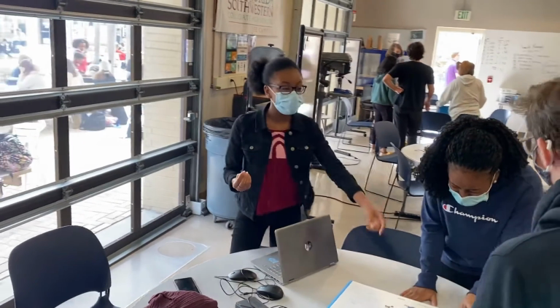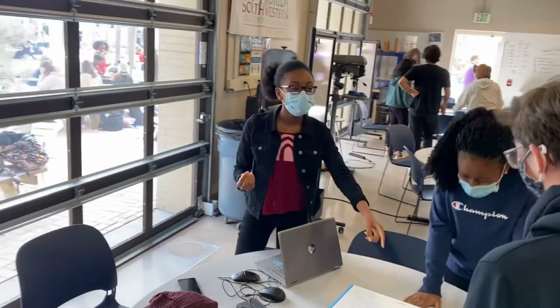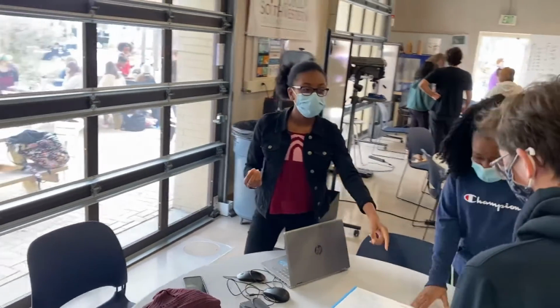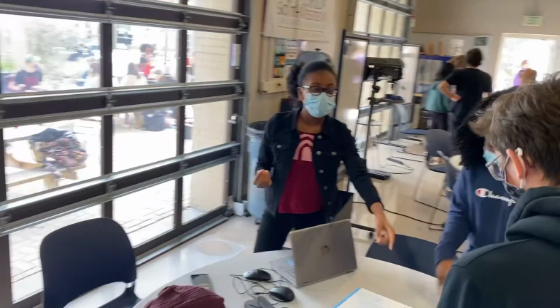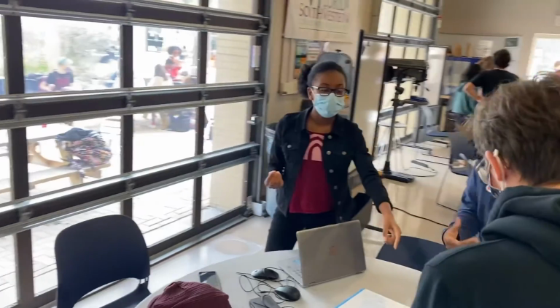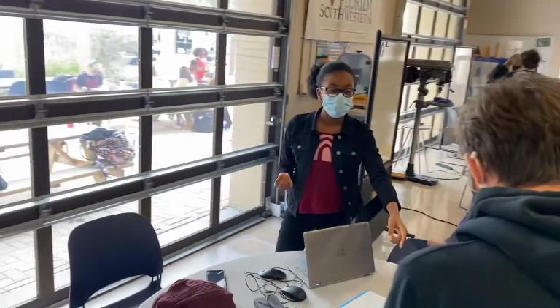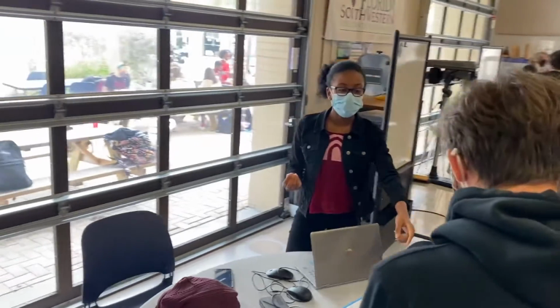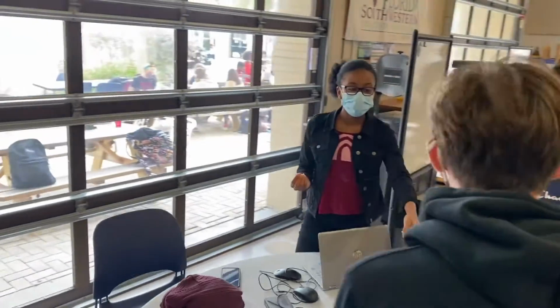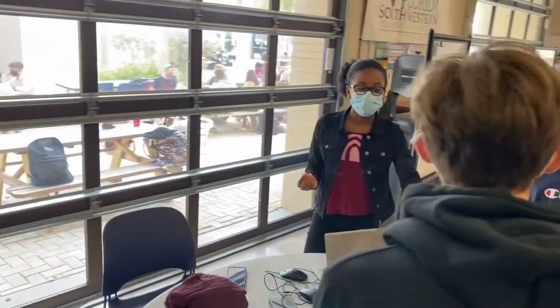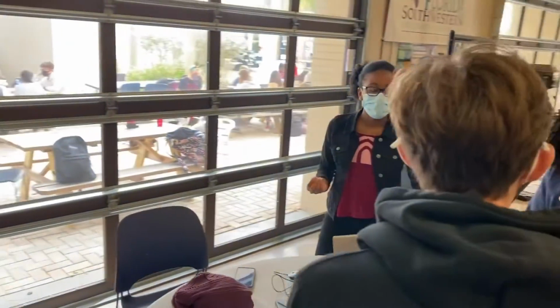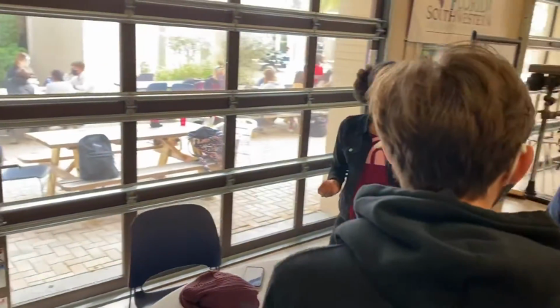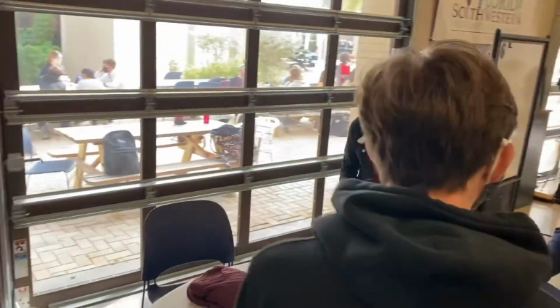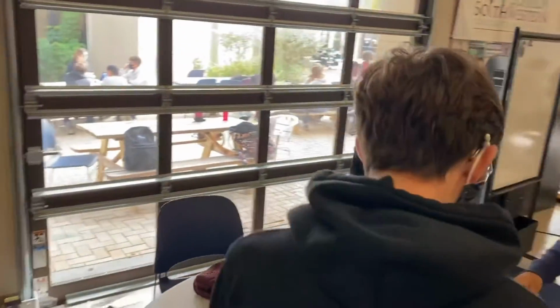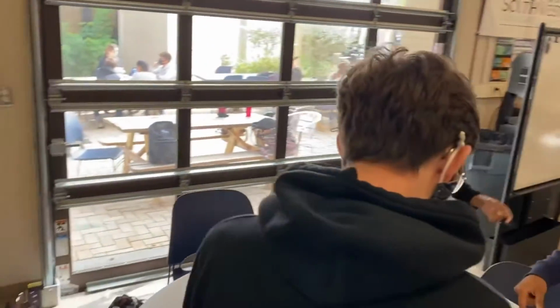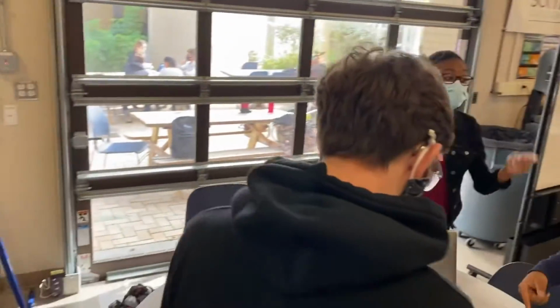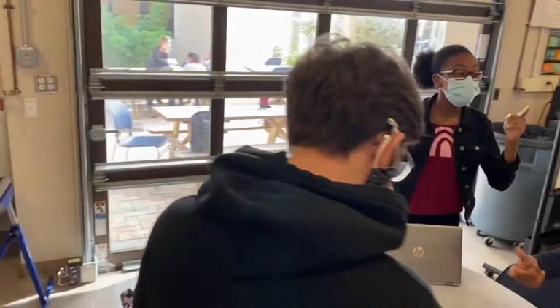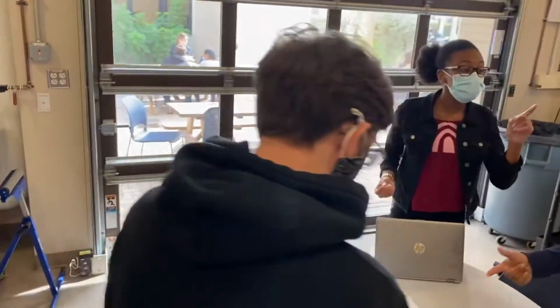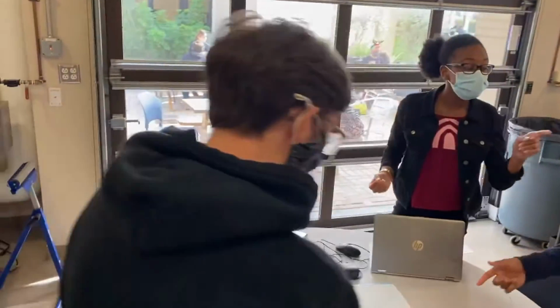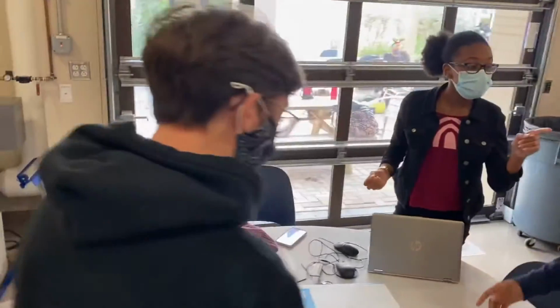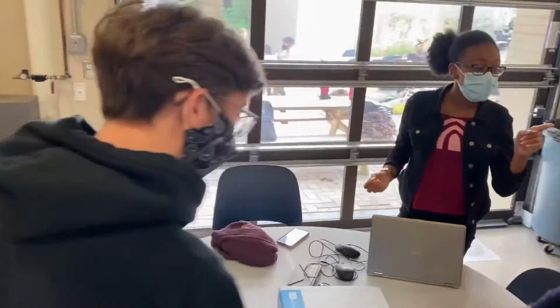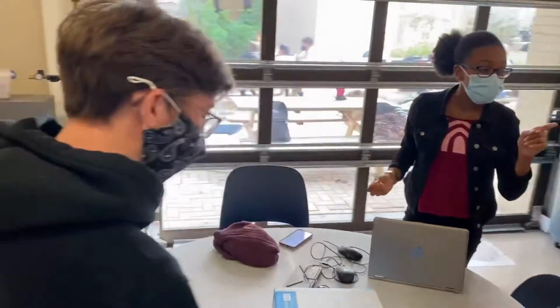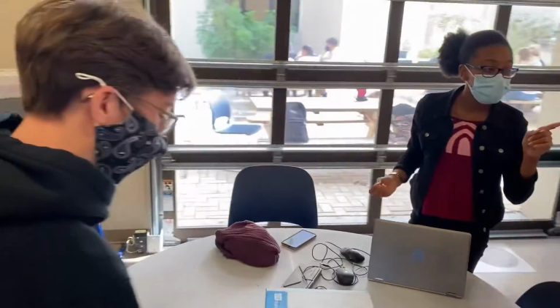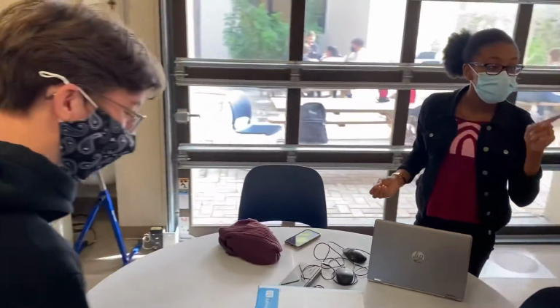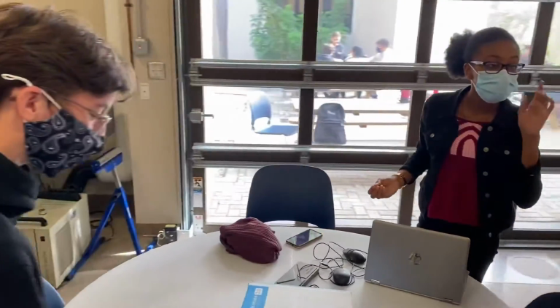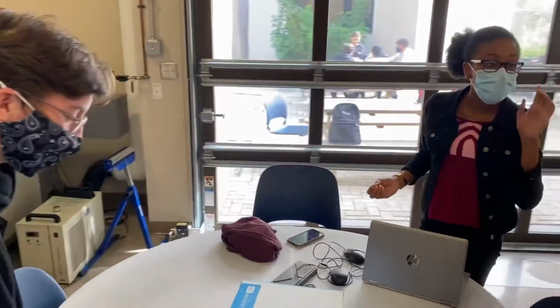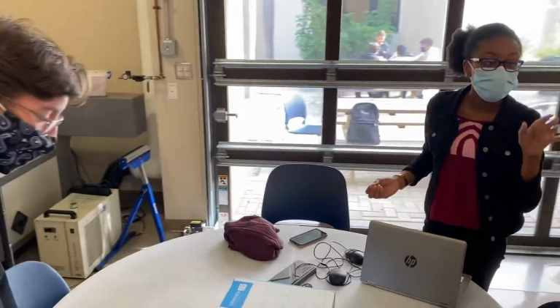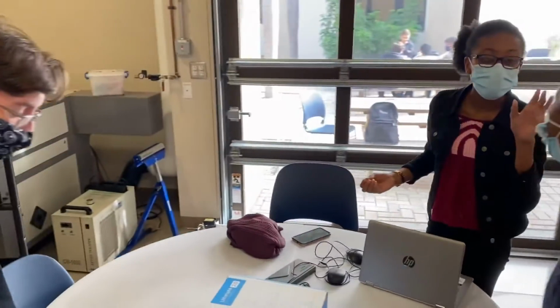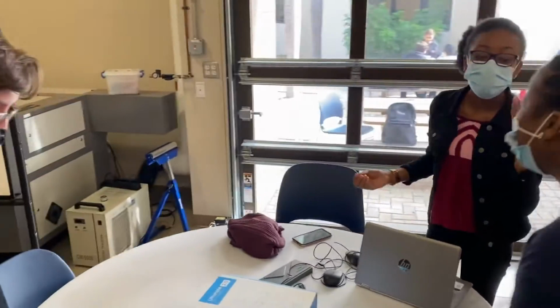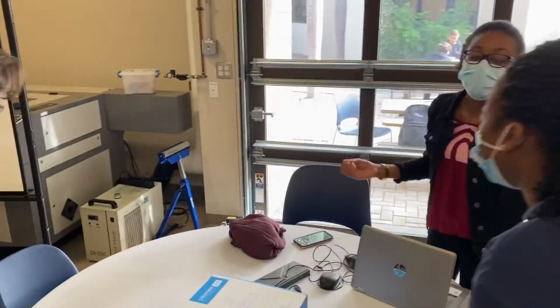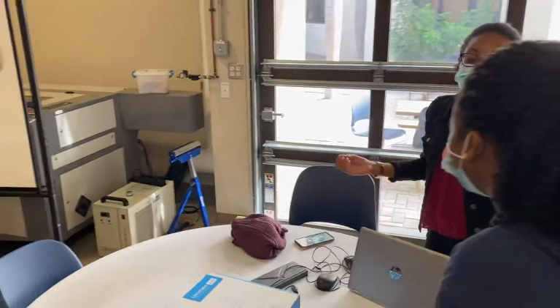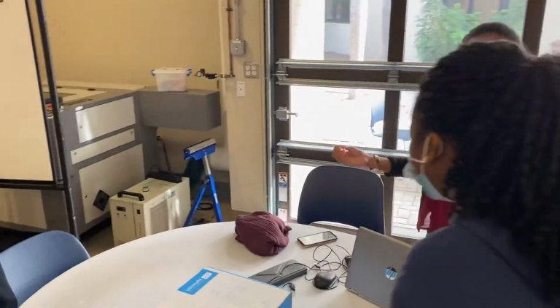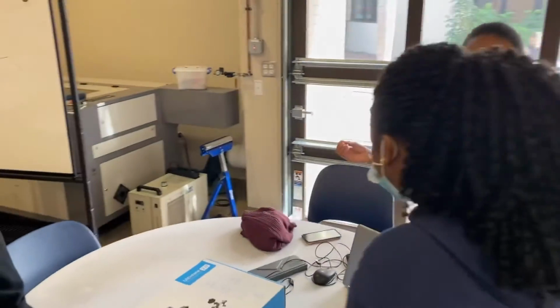Welcome to Team 5. It gets a little crazy around here sometimes, but we love to take you on our journey as we build our robot.